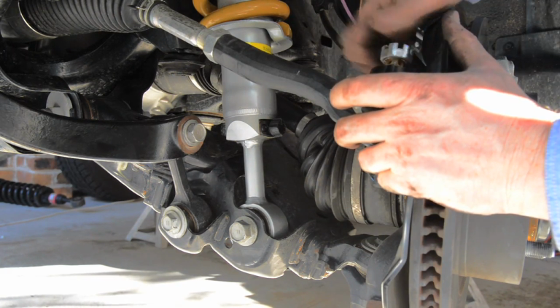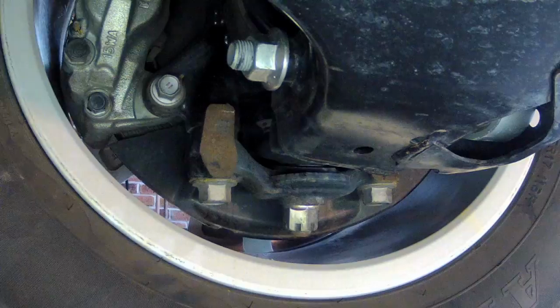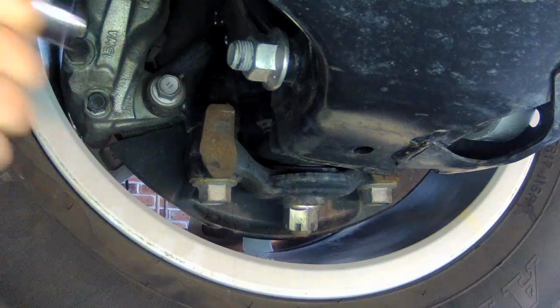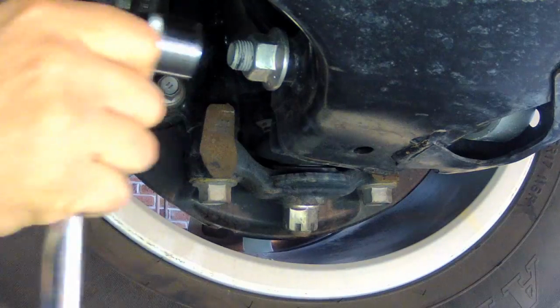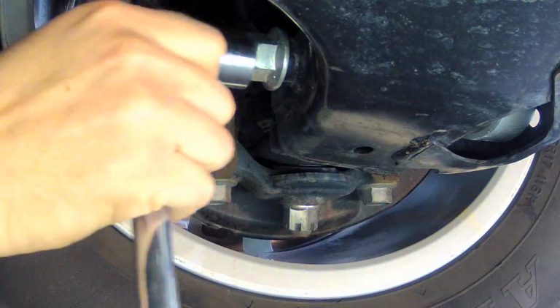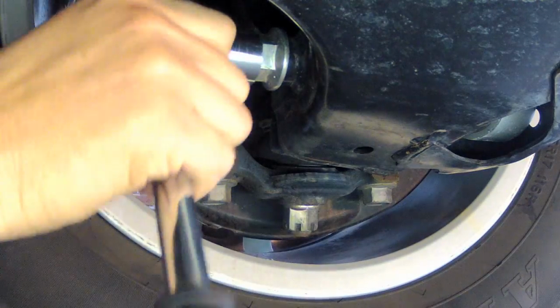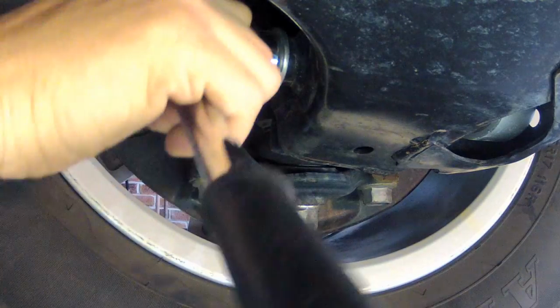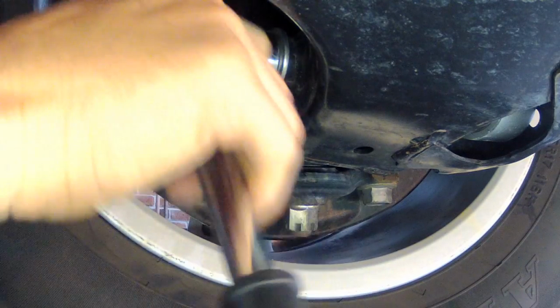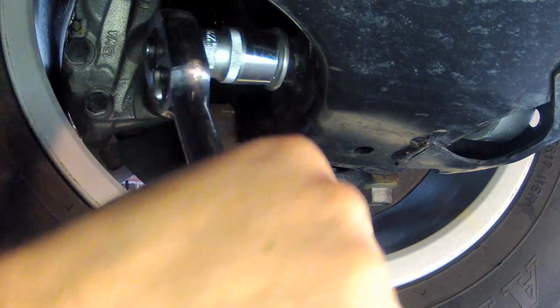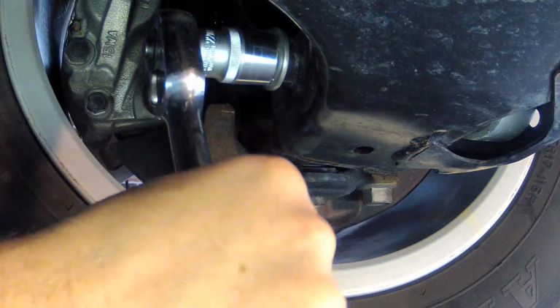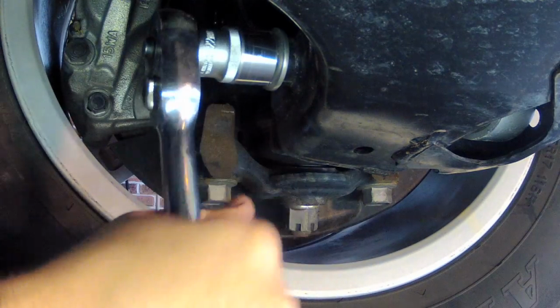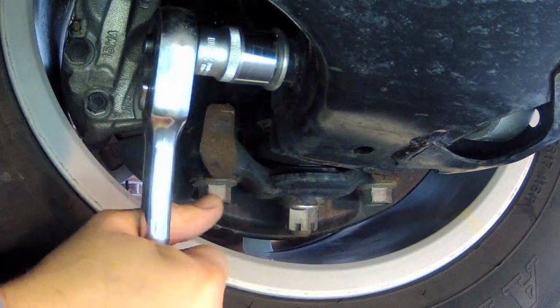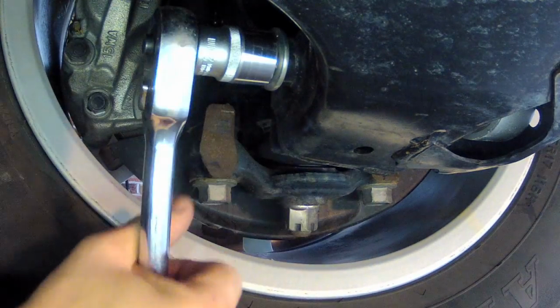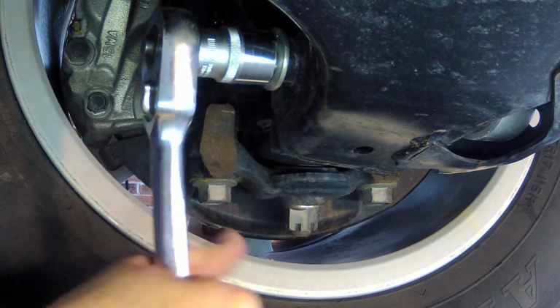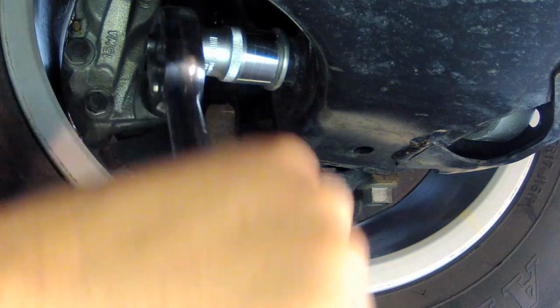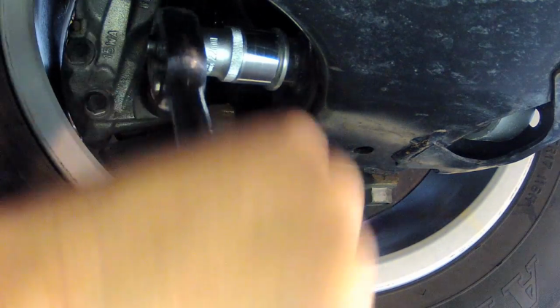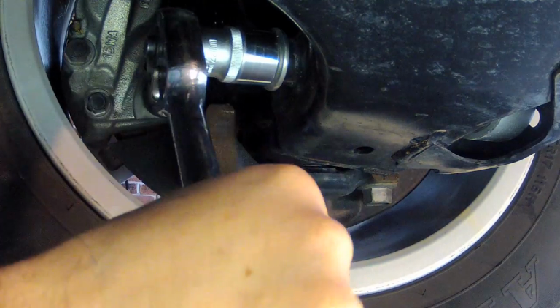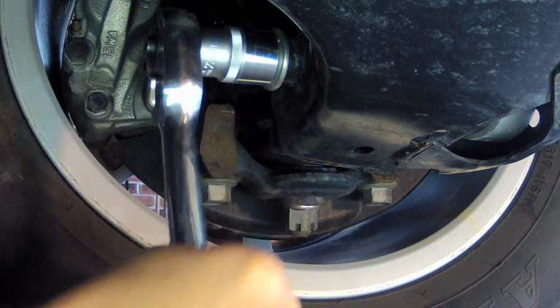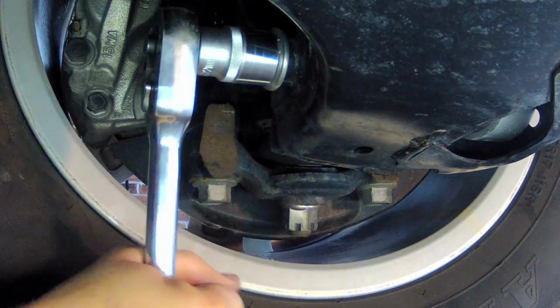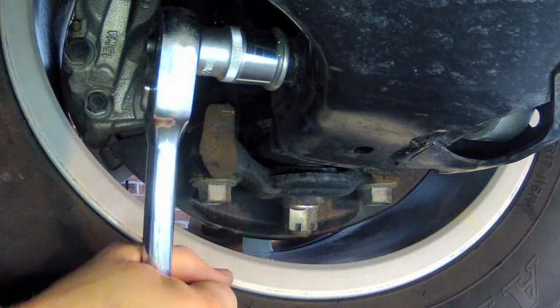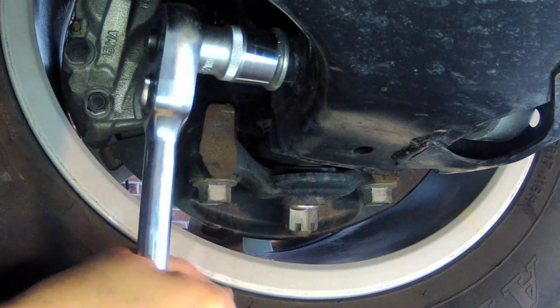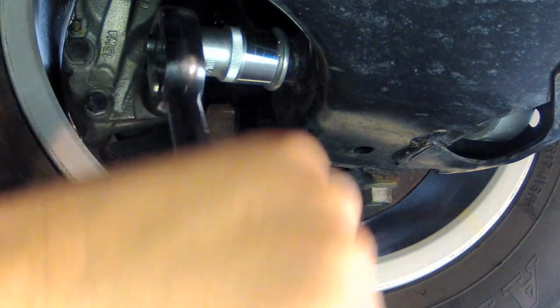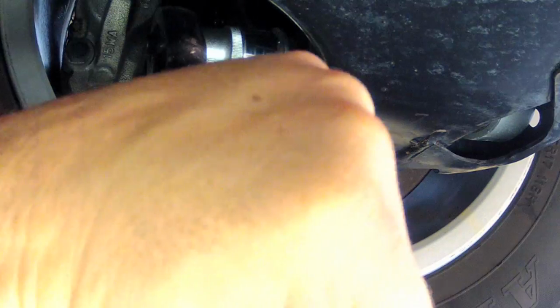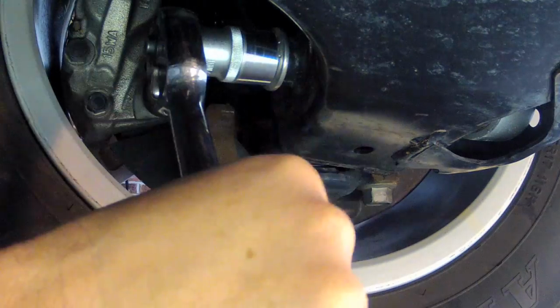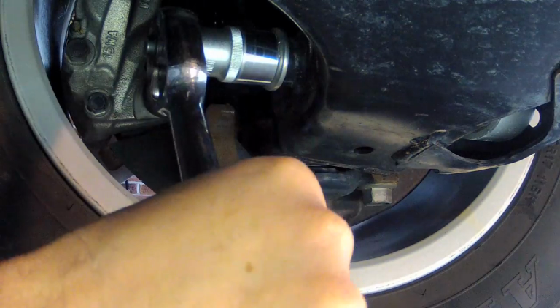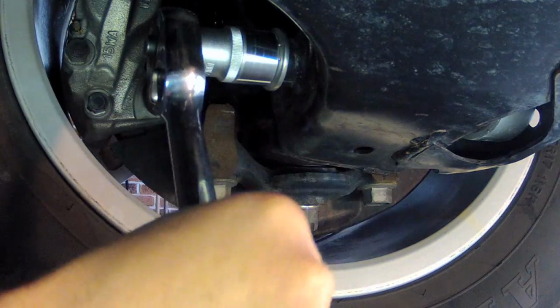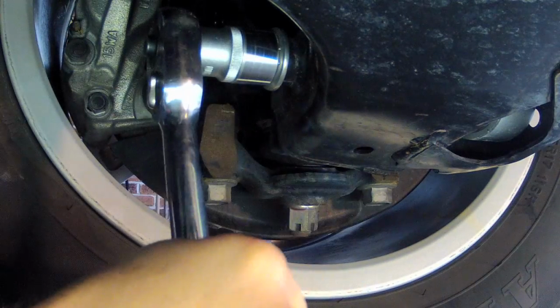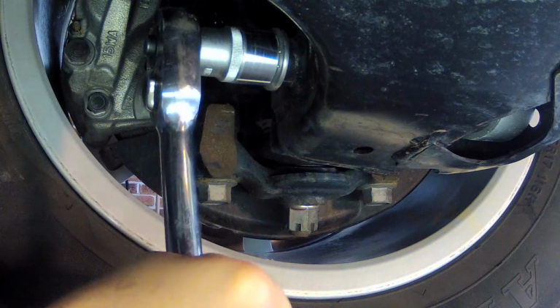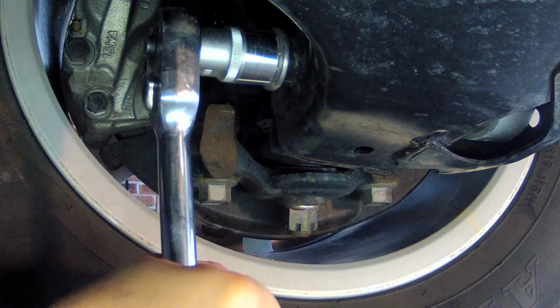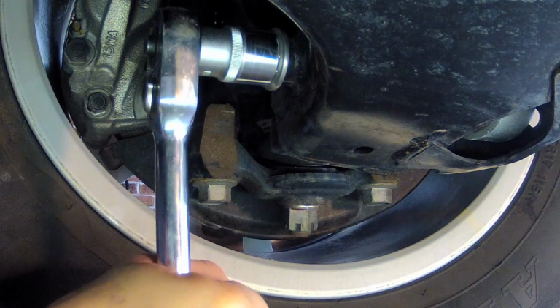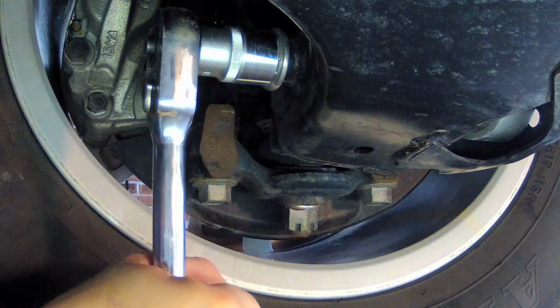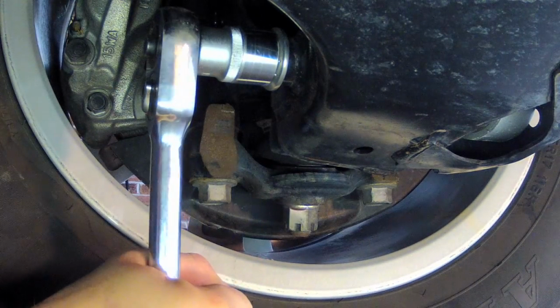With the front wheels refitted and the vehicle lowered to the ground, you can then tension the nut on the lower strut mount.